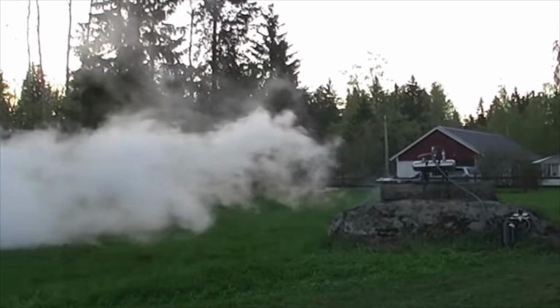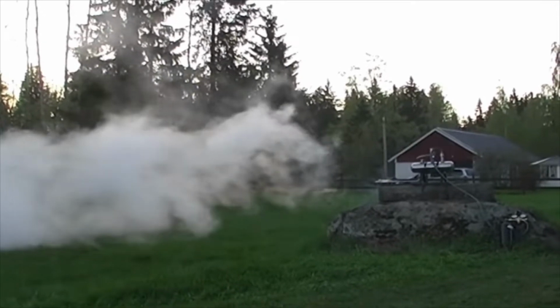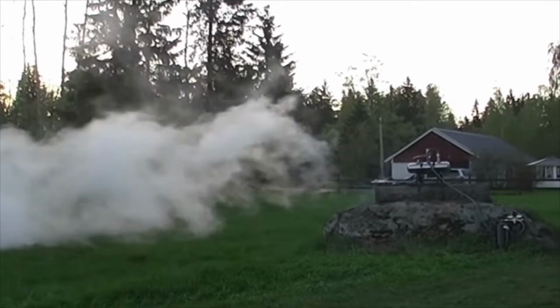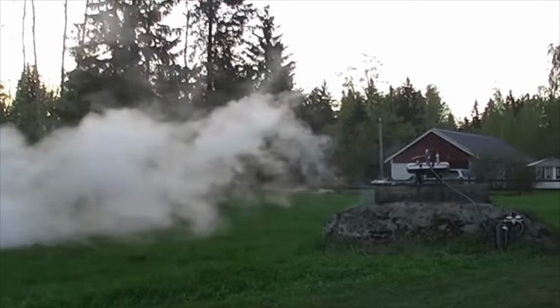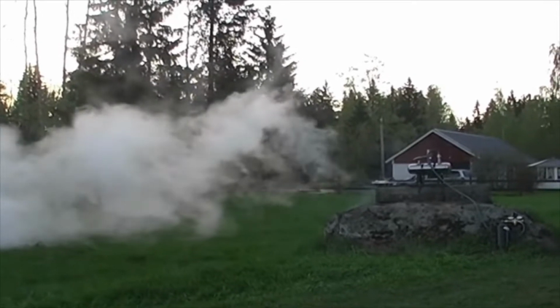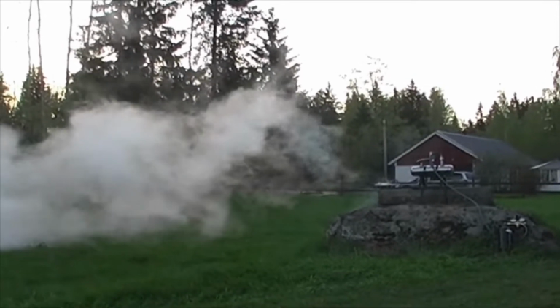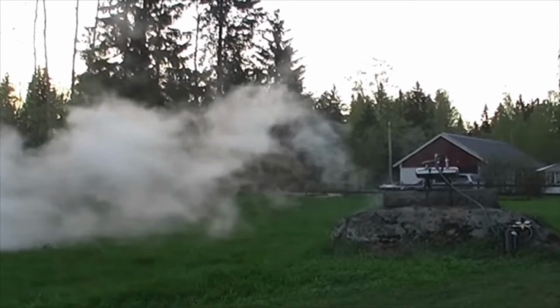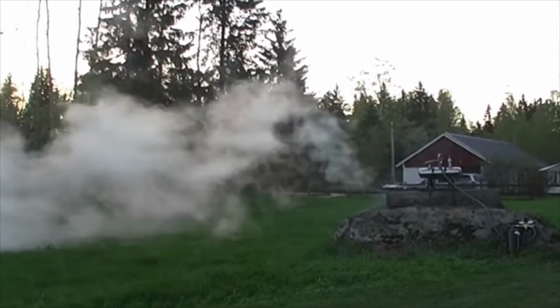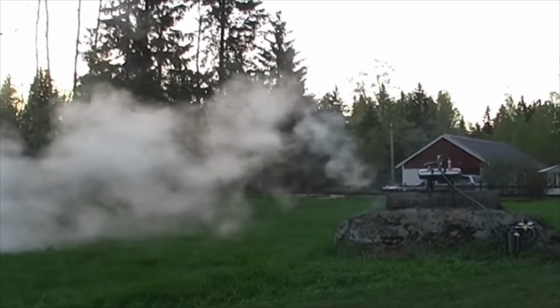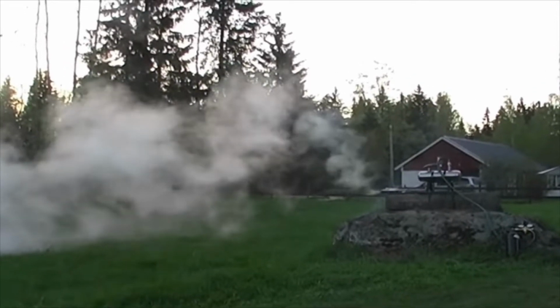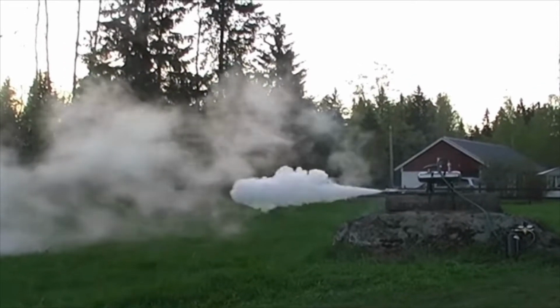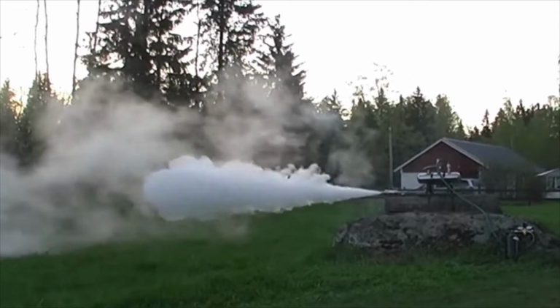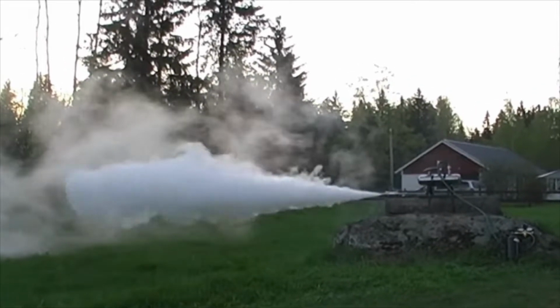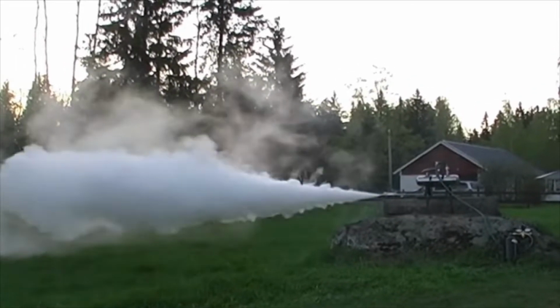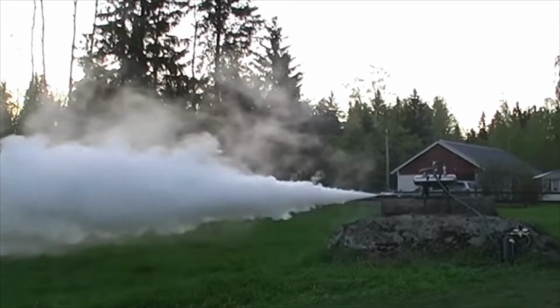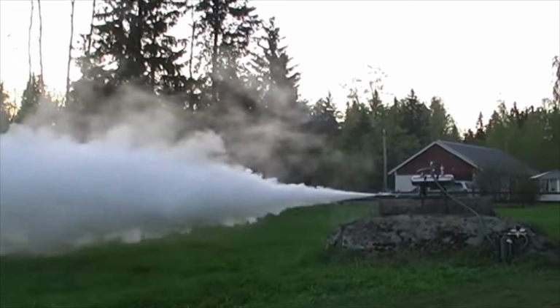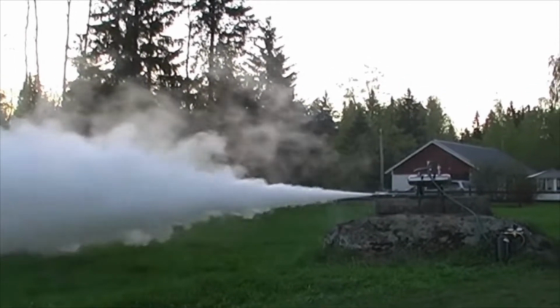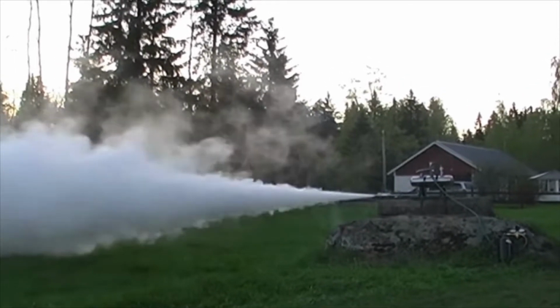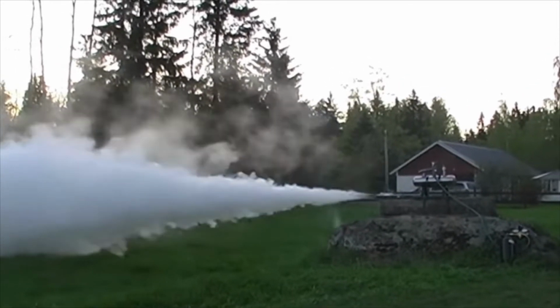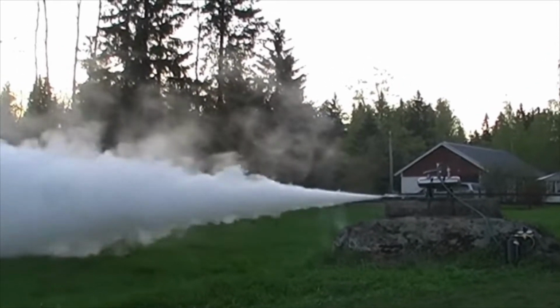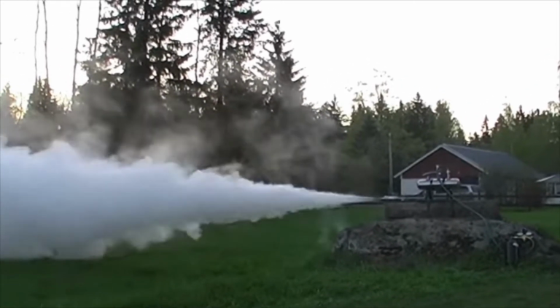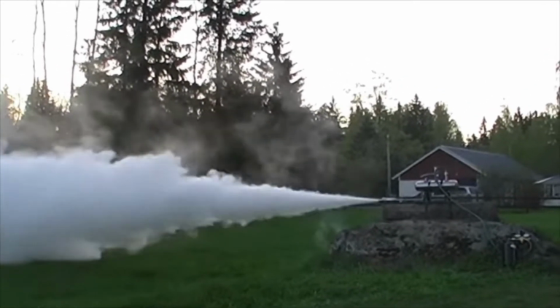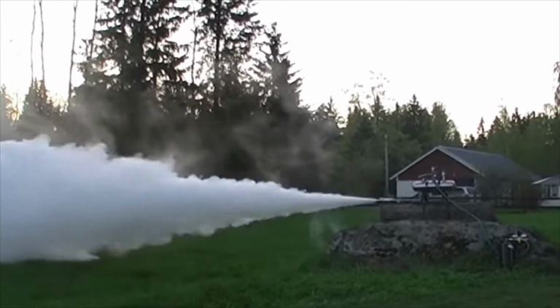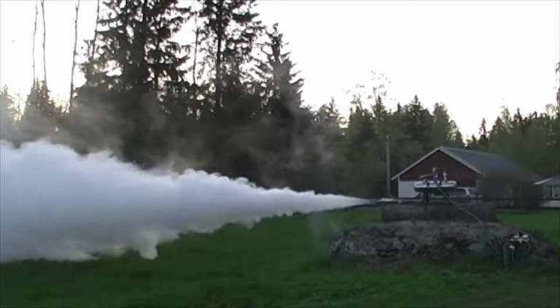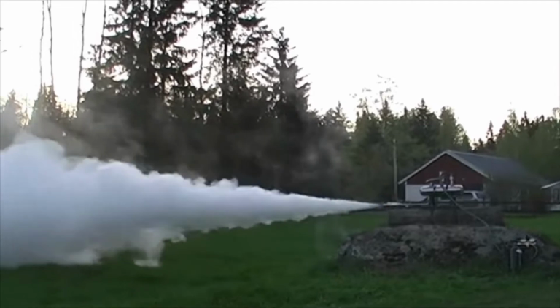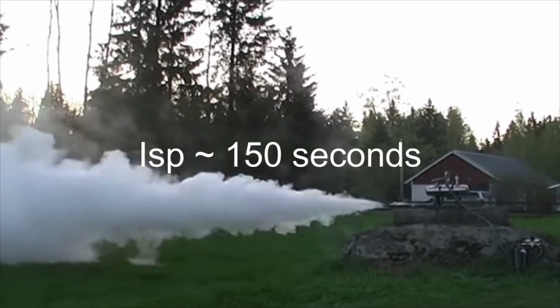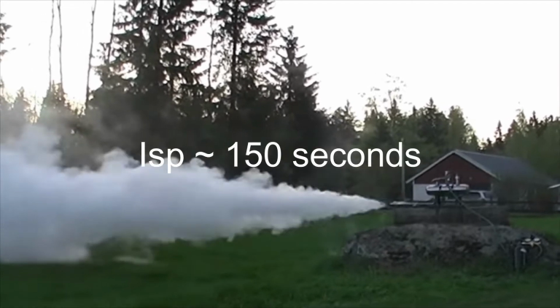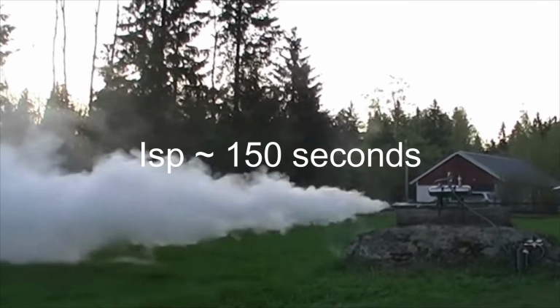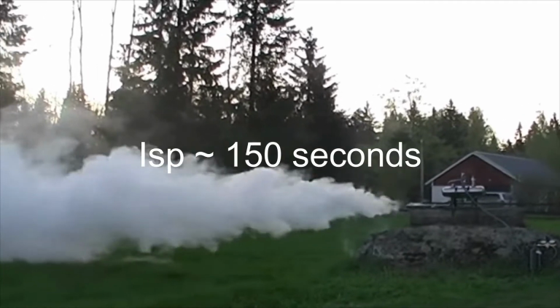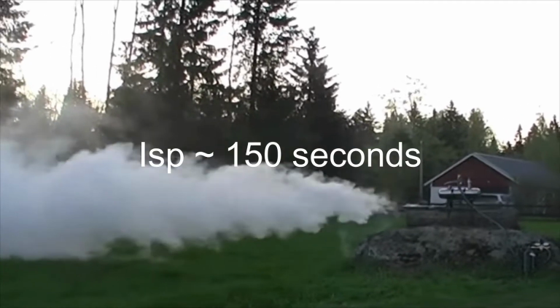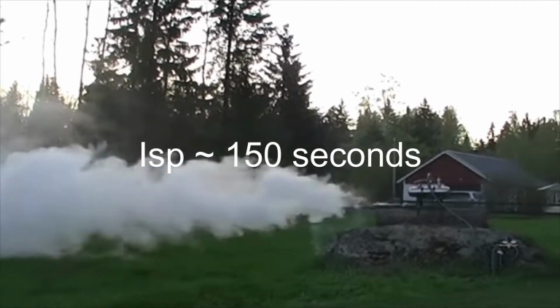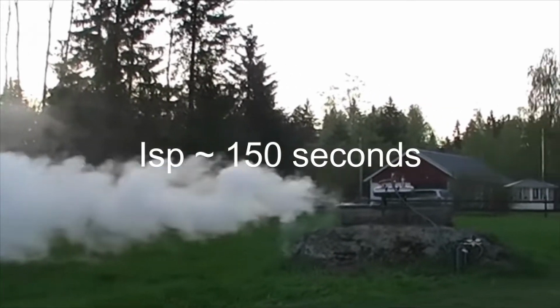This makes hydrogen peroxide a very effective fuel for reaction control thrusters, where simplicity and reliability are of utmost importance. Hydrogen peroxide's main drawback is fuel efficiency — hydrogen peroxide engines are very inefficient, with specific impulses around 150 seconds.